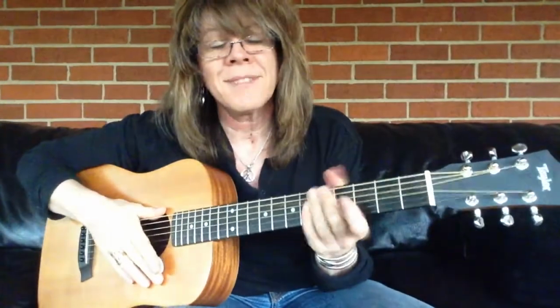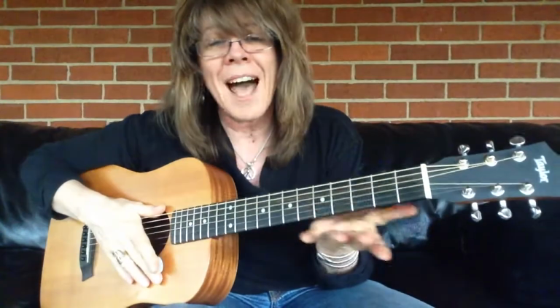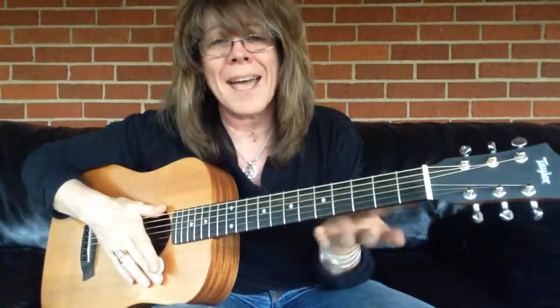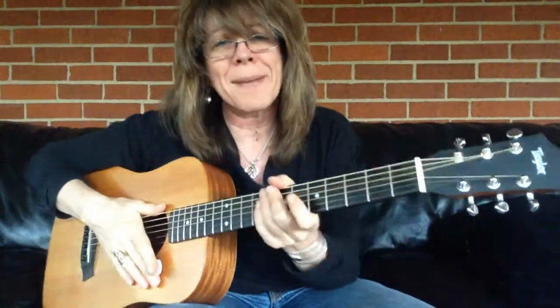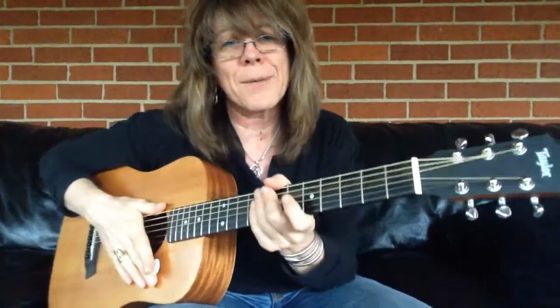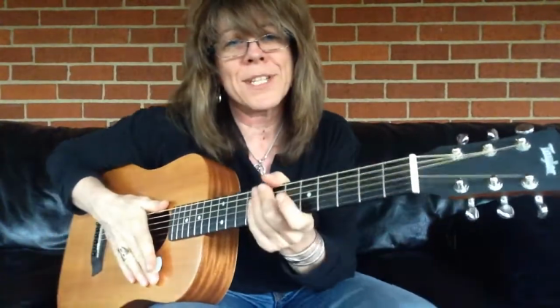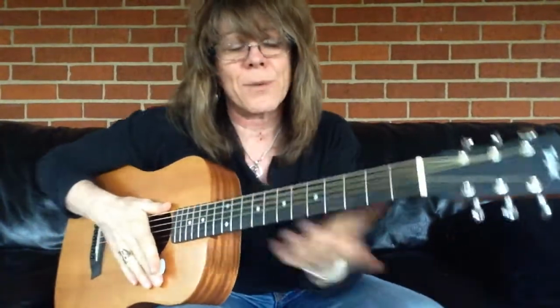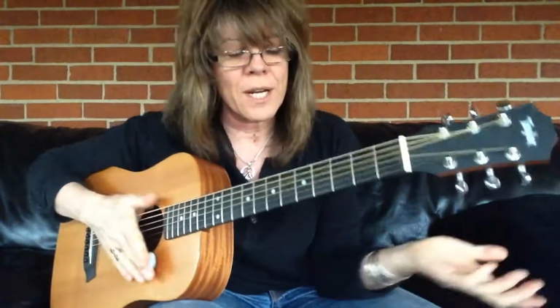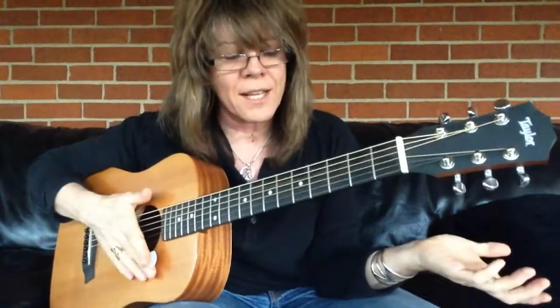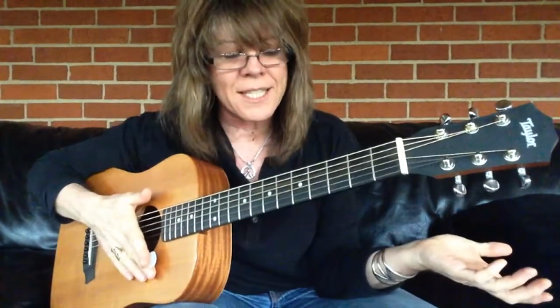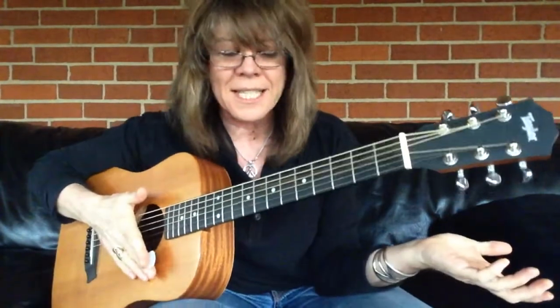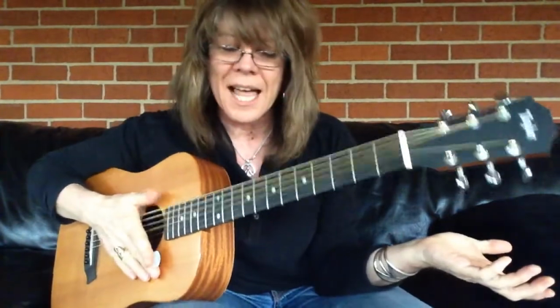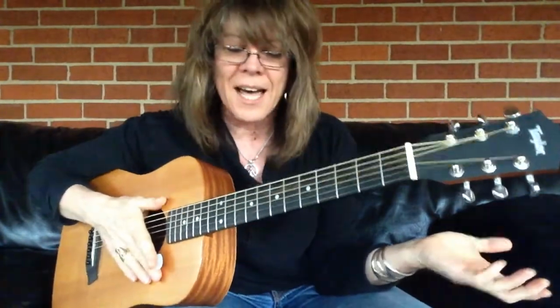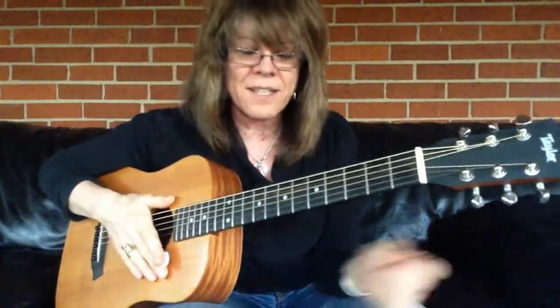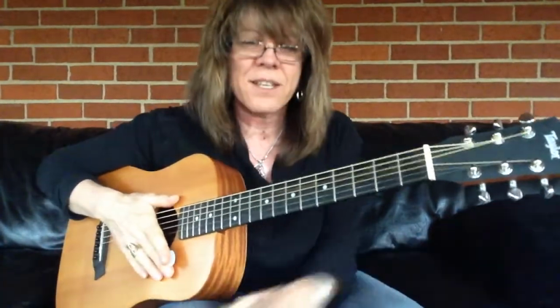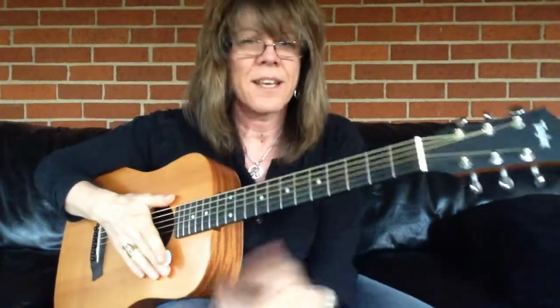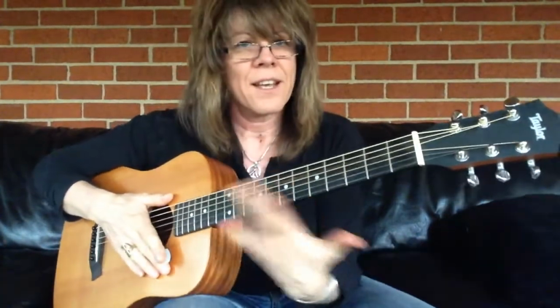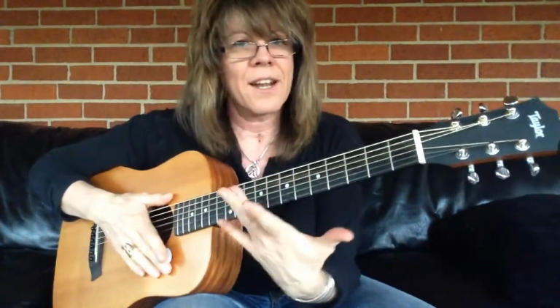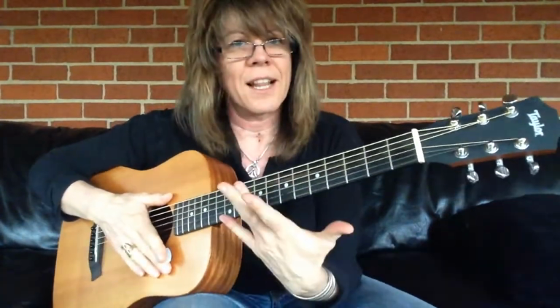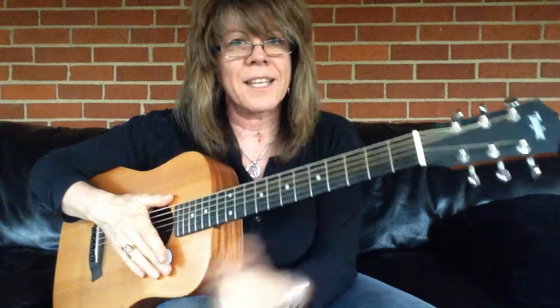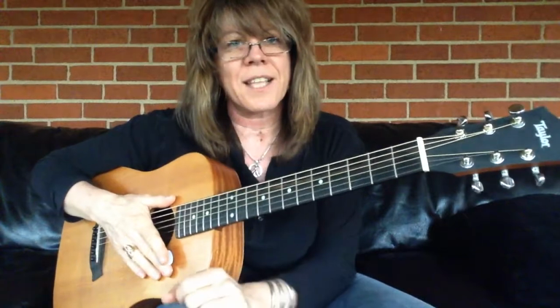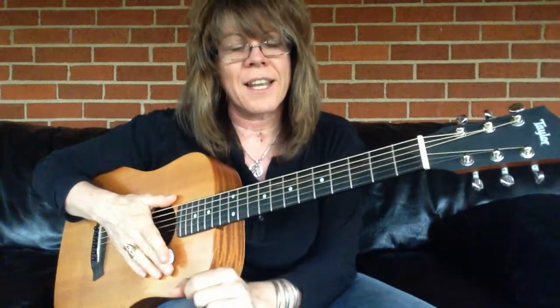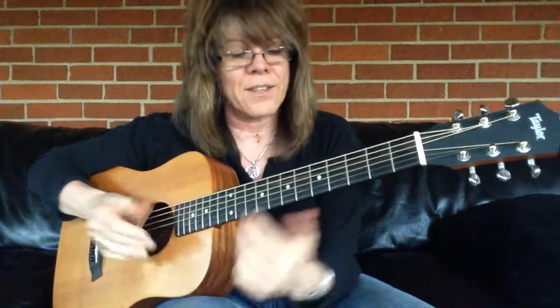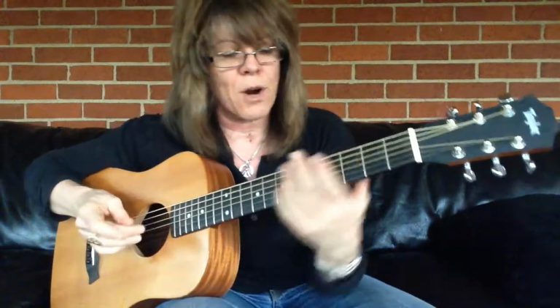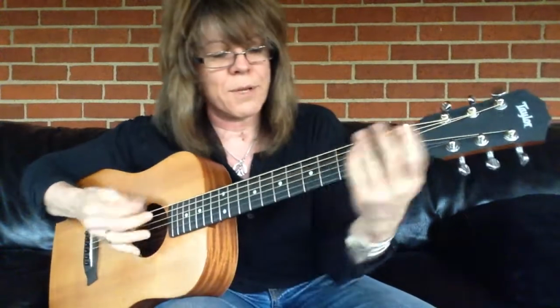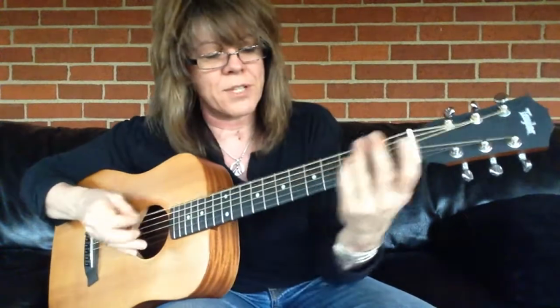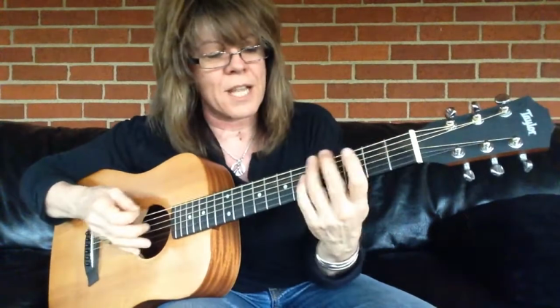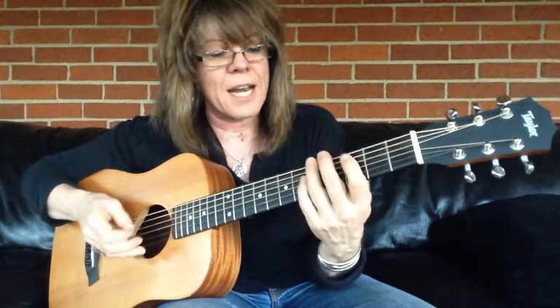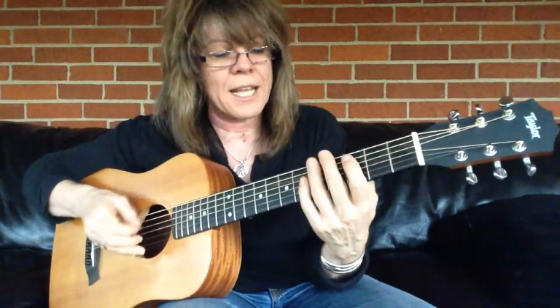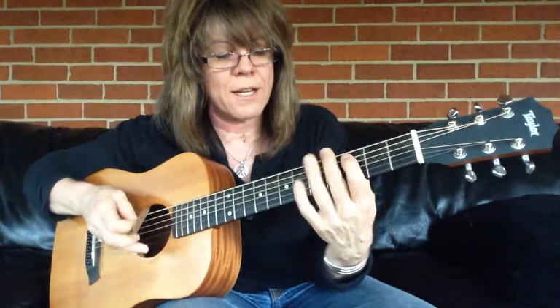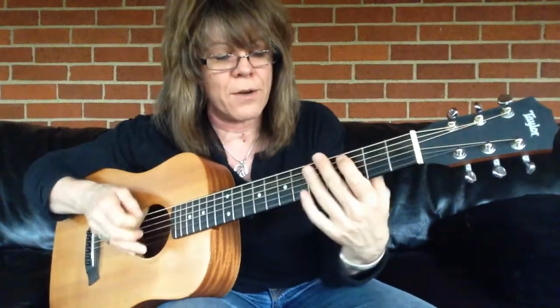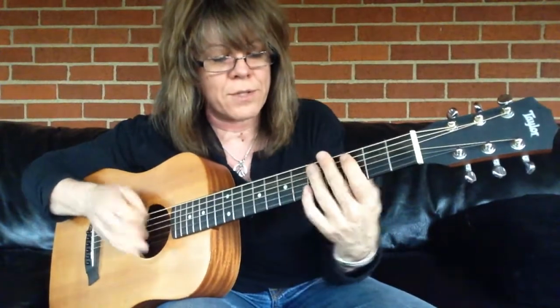Hi, I'm Kelly Ritchie. We're going to look at slides — not like slide guitar, but just sliding into notes.